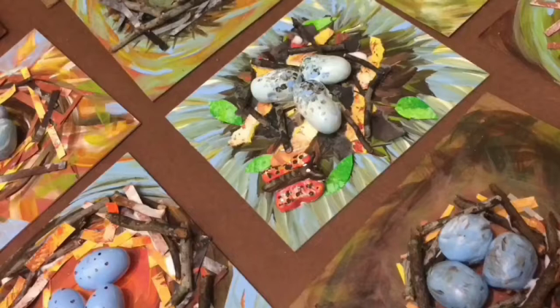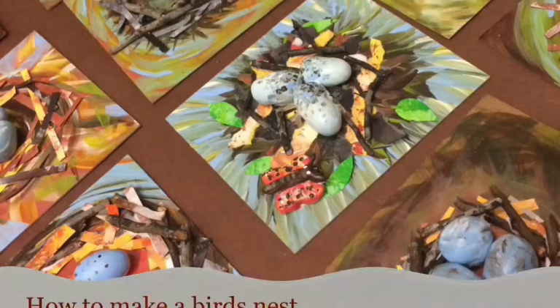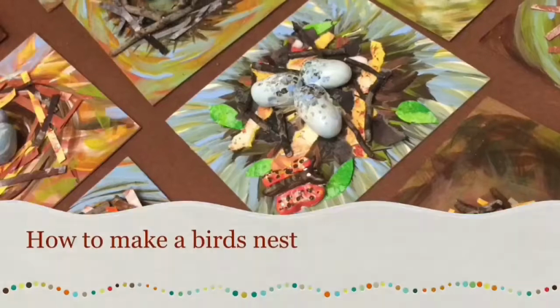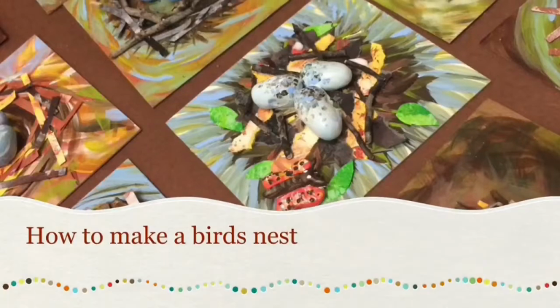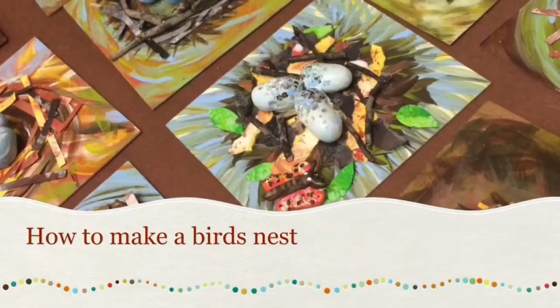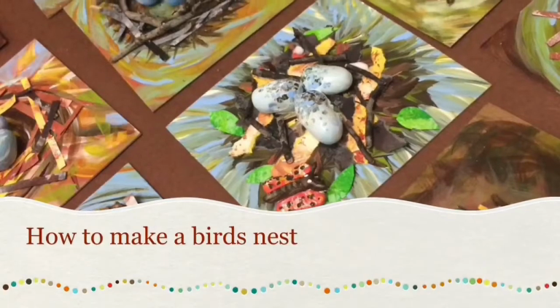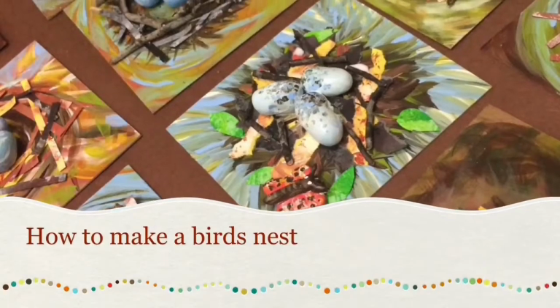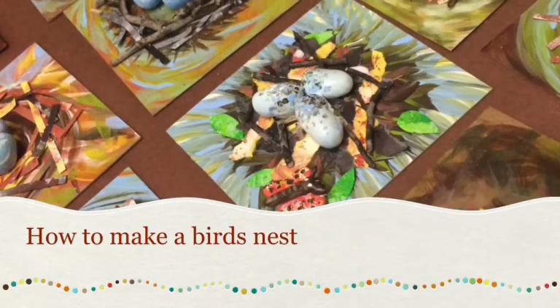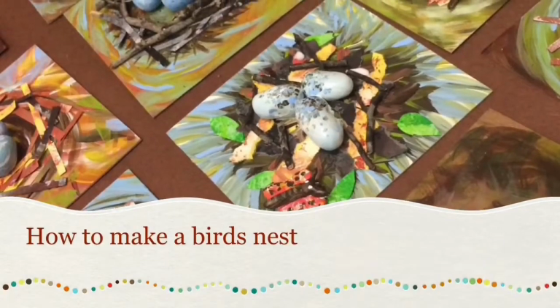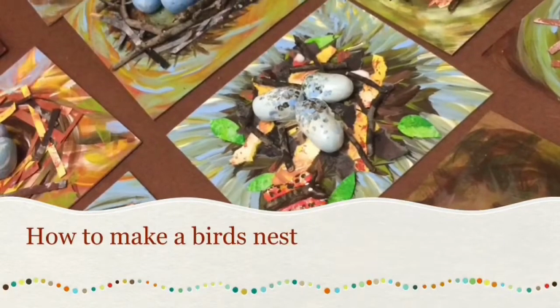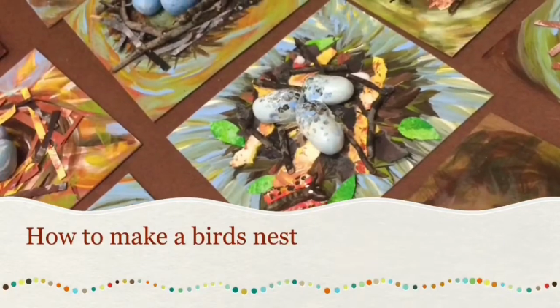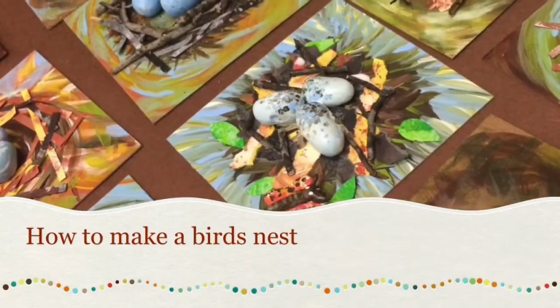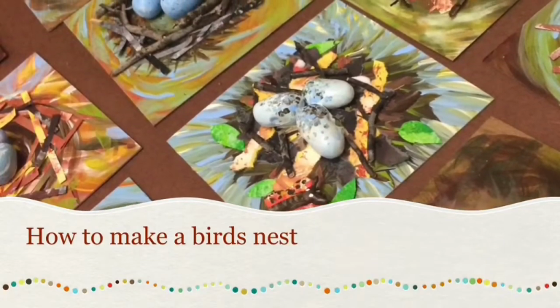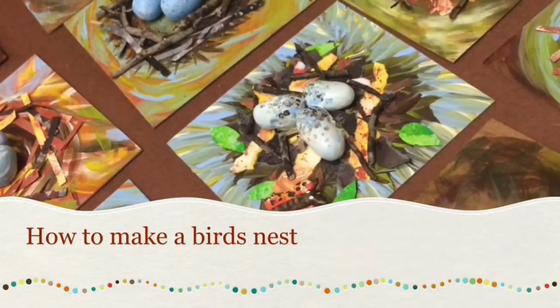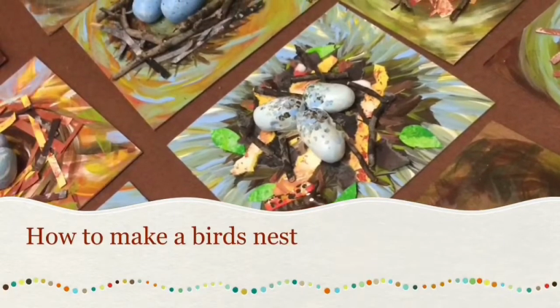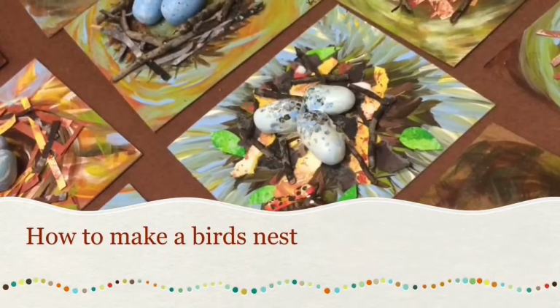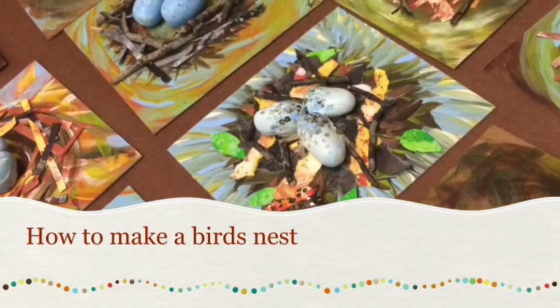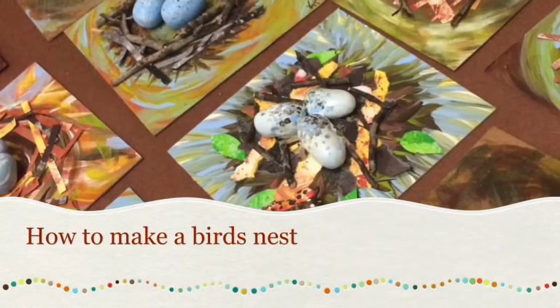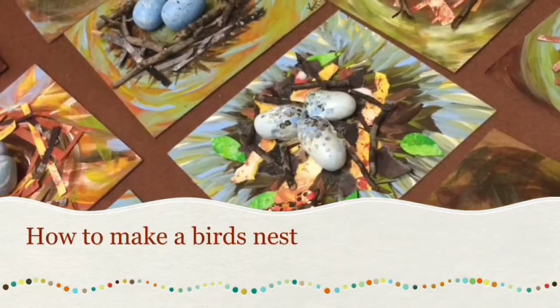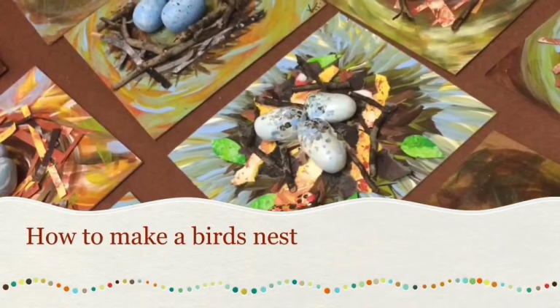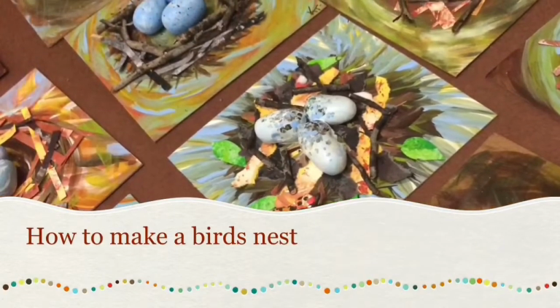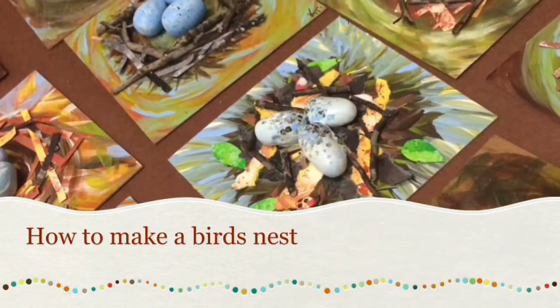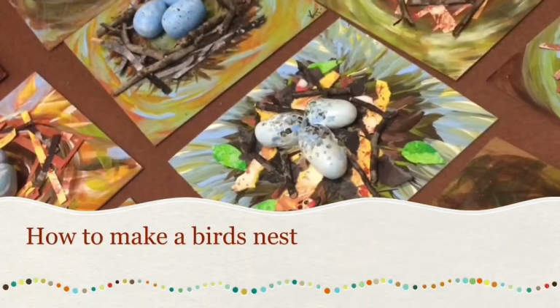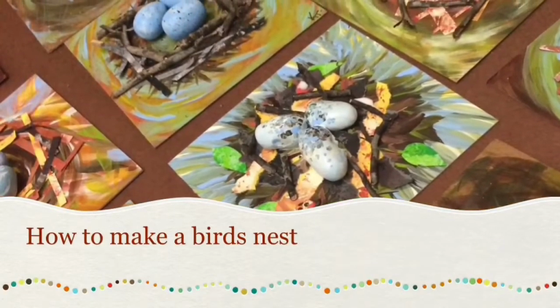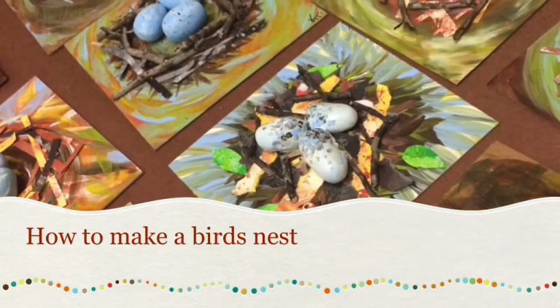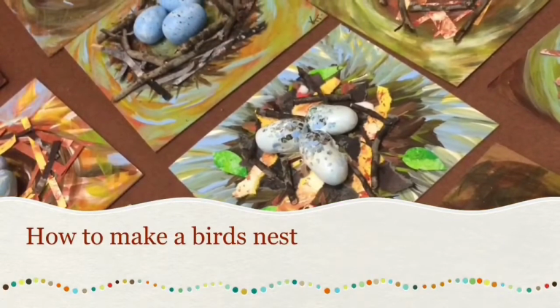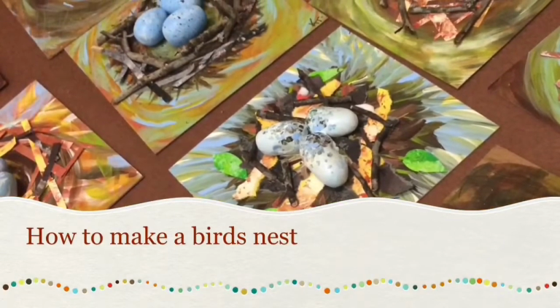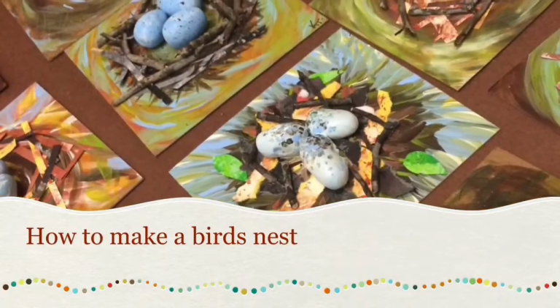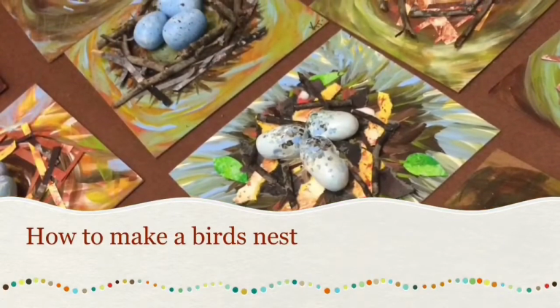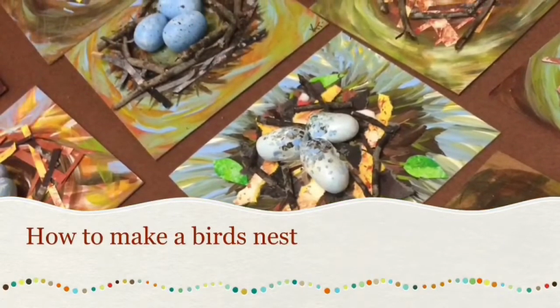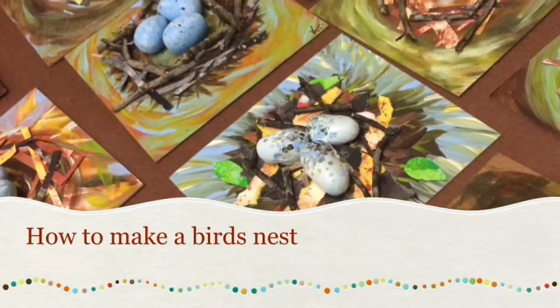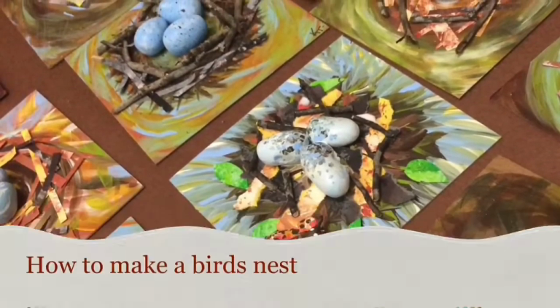Hey guys! Today we're going to learn how to make these beautiful birds nests.